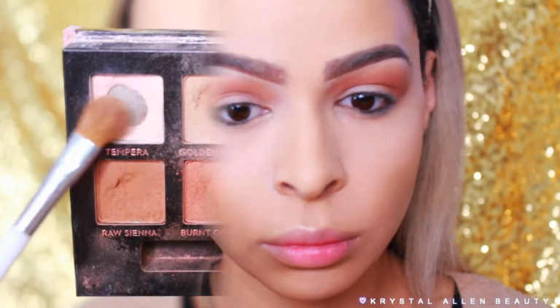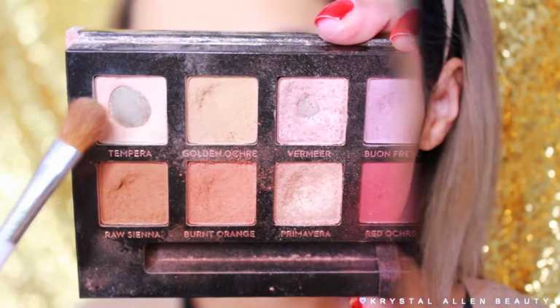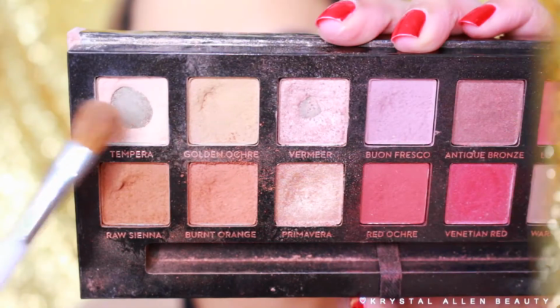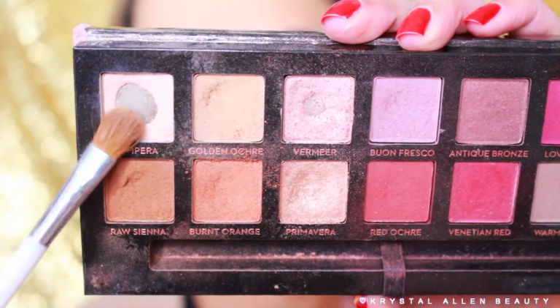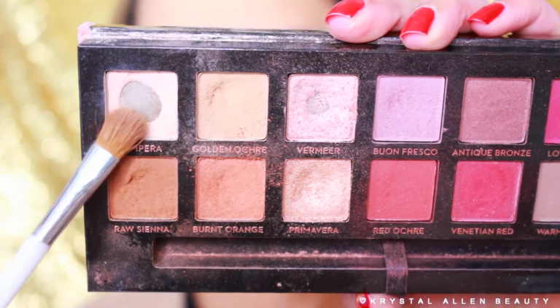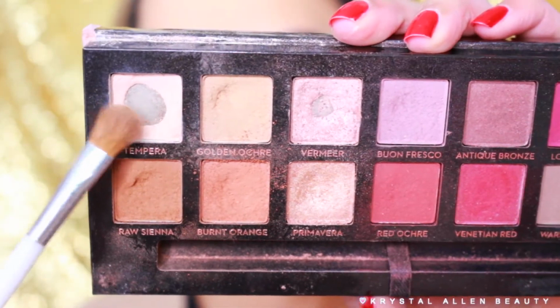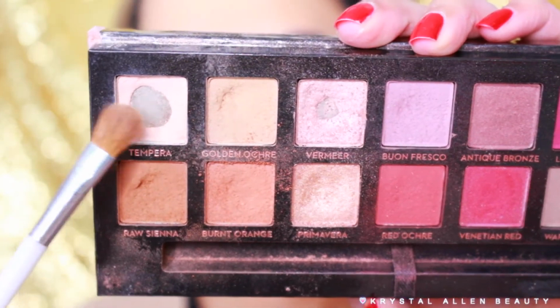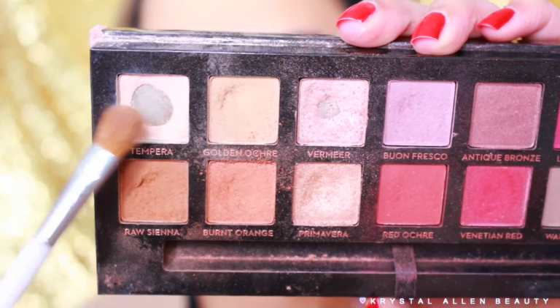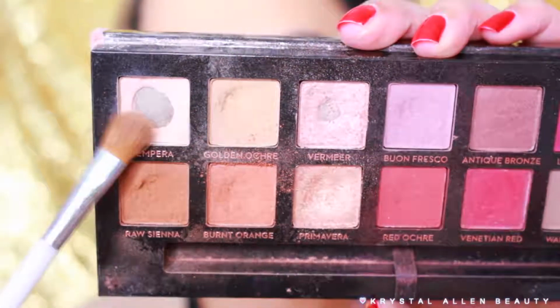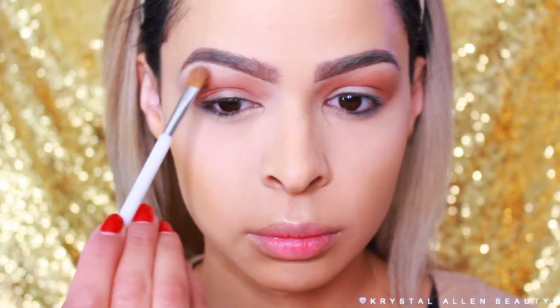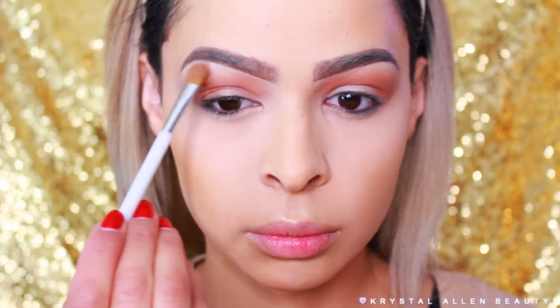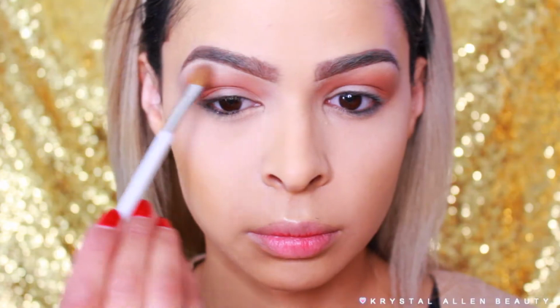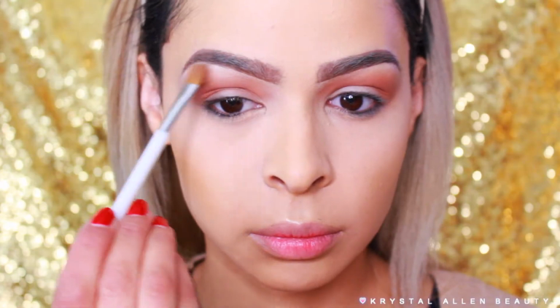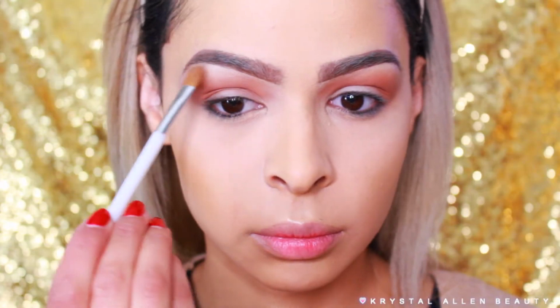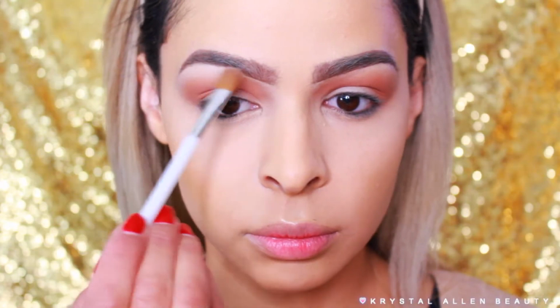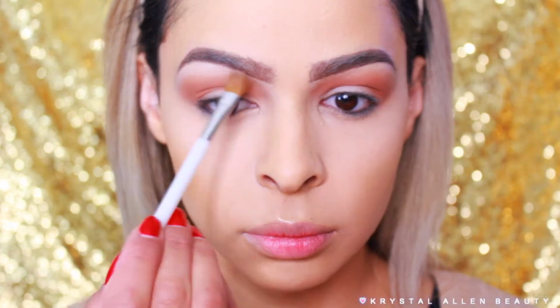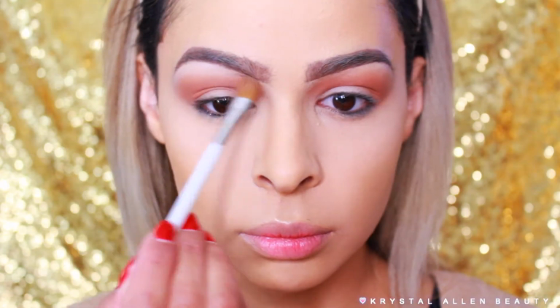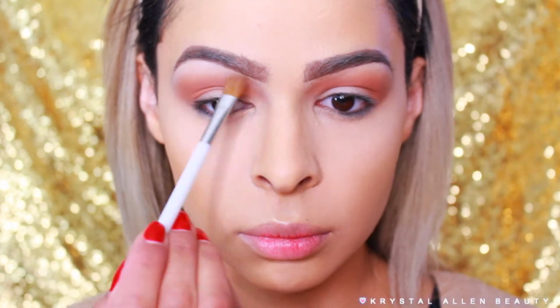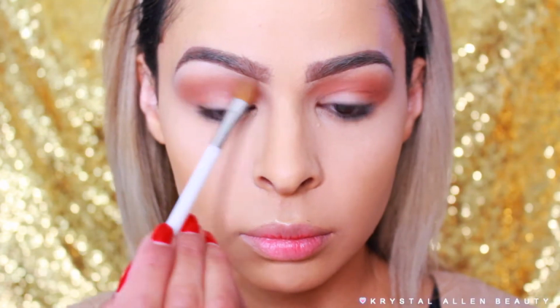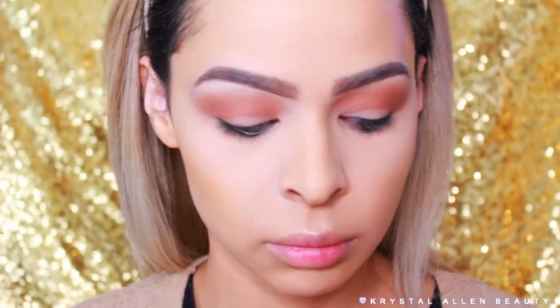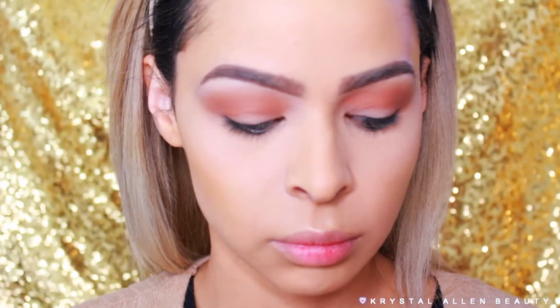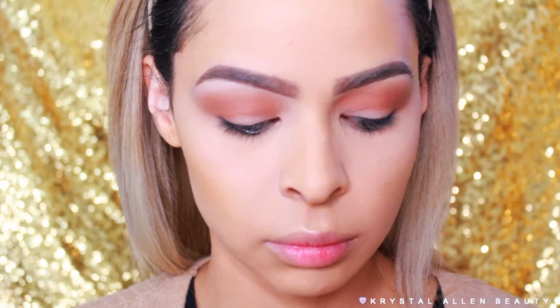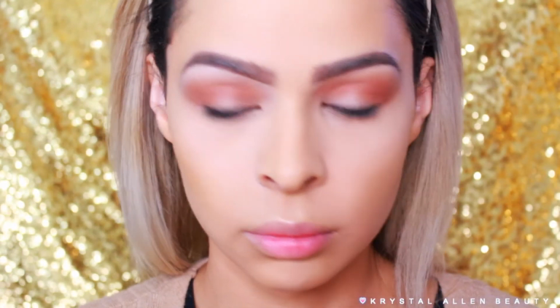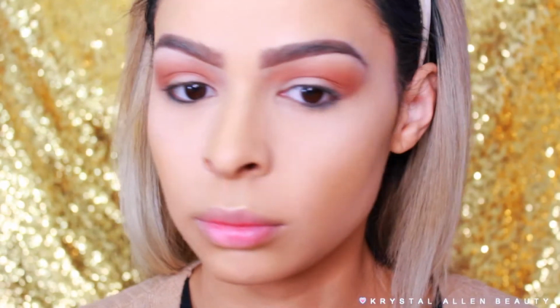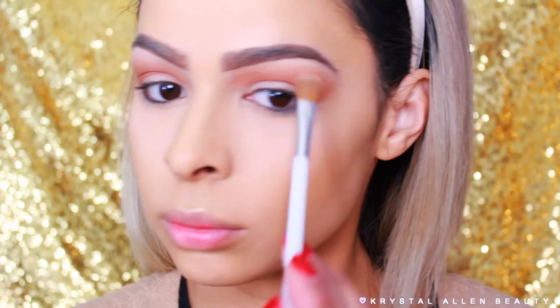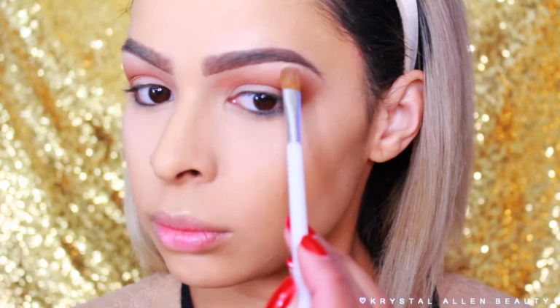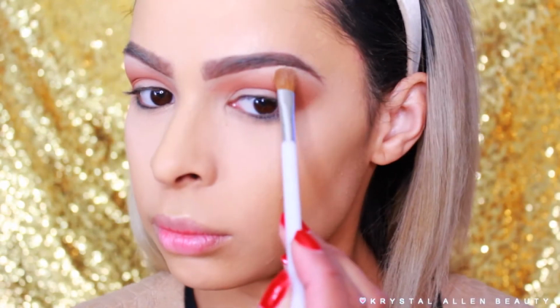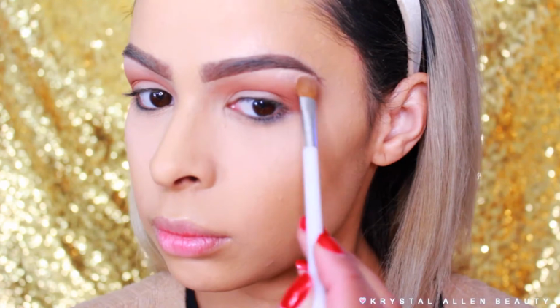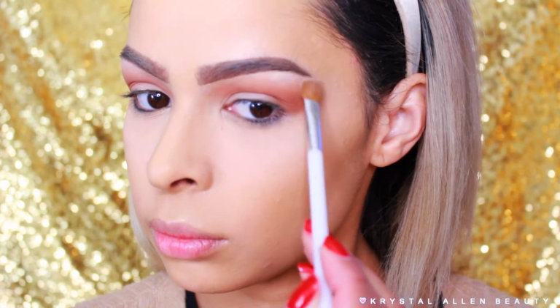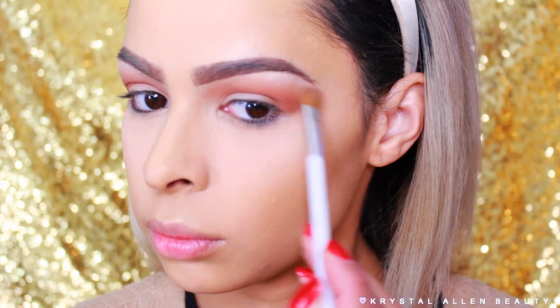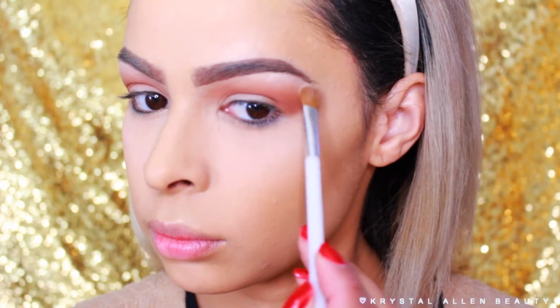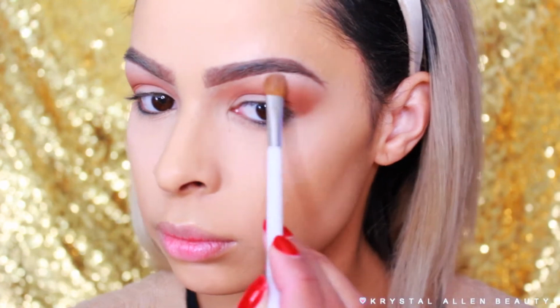I'm then dipping back into Tempera and using a Sonia Kashuk 103 brush to apply that shade to the brow bones to highlight.